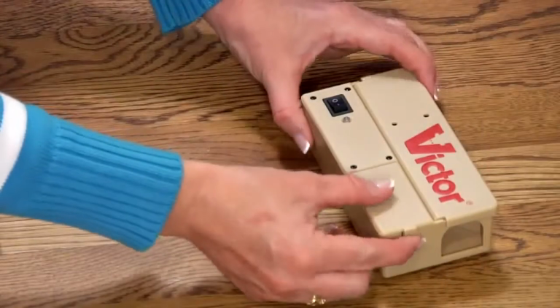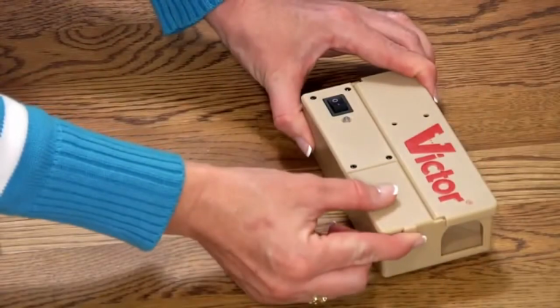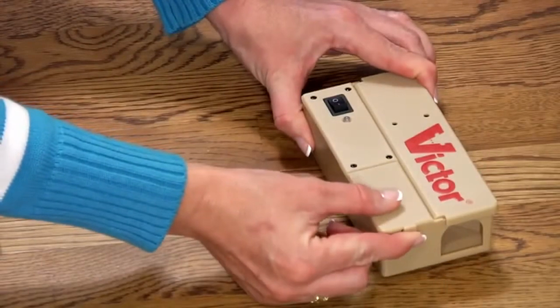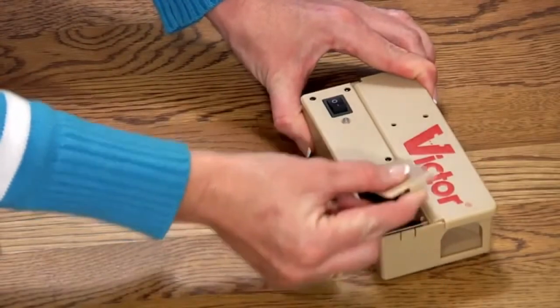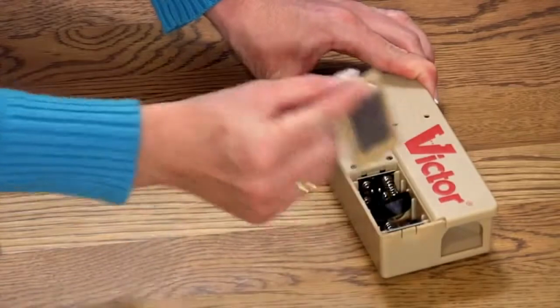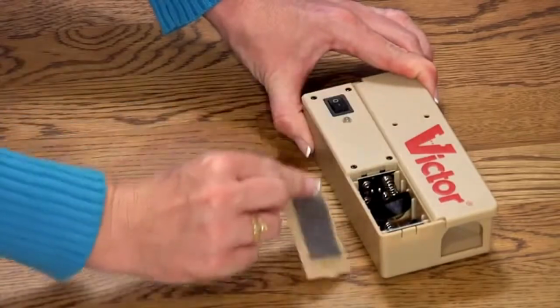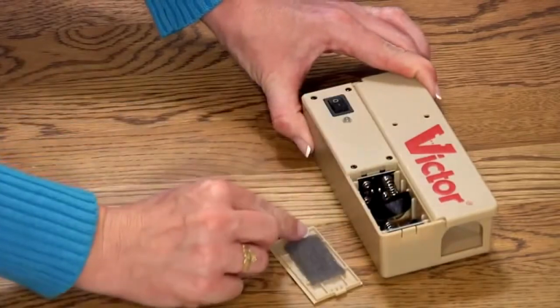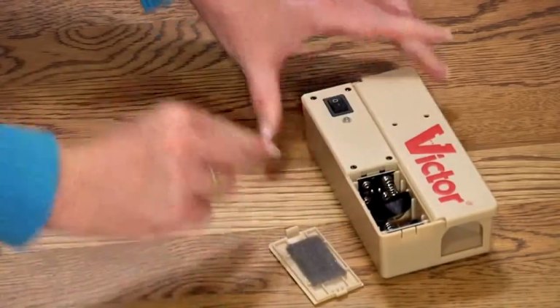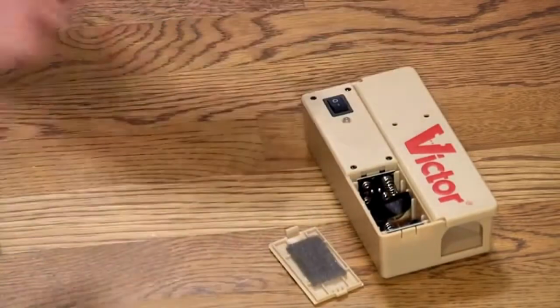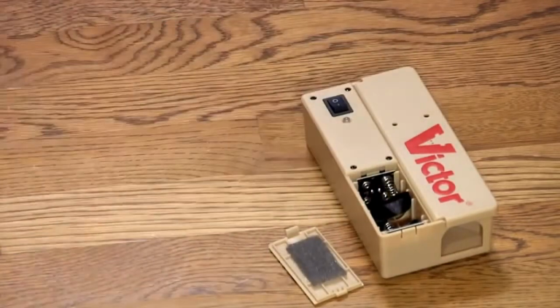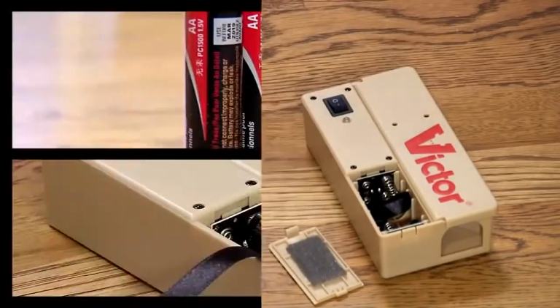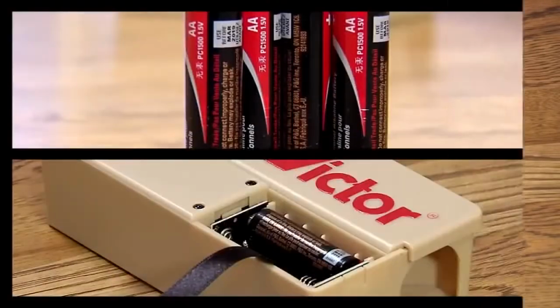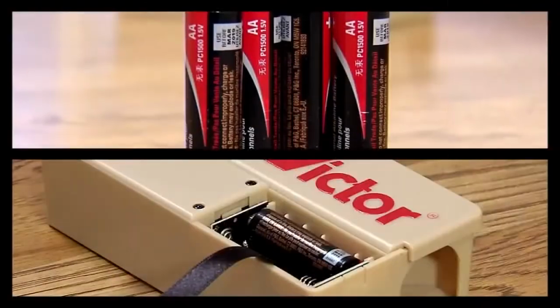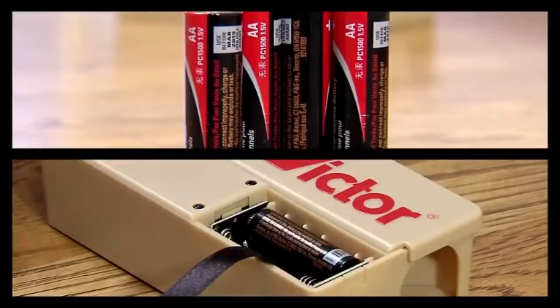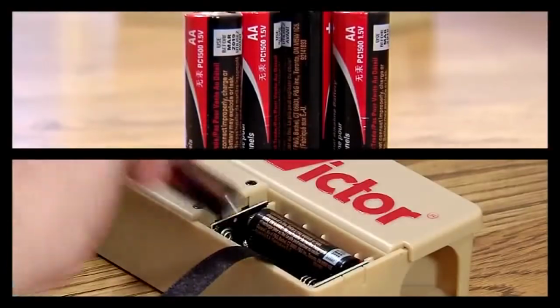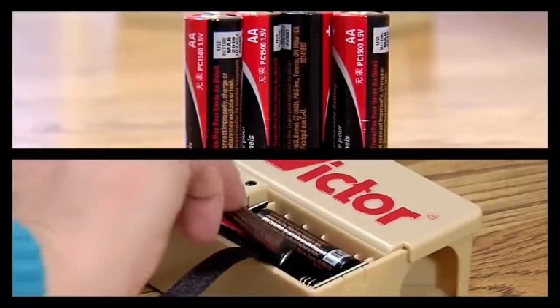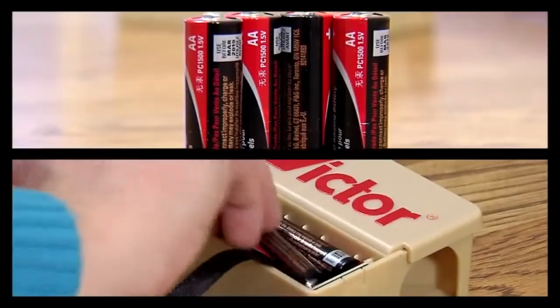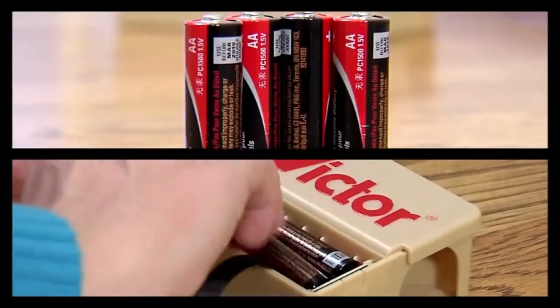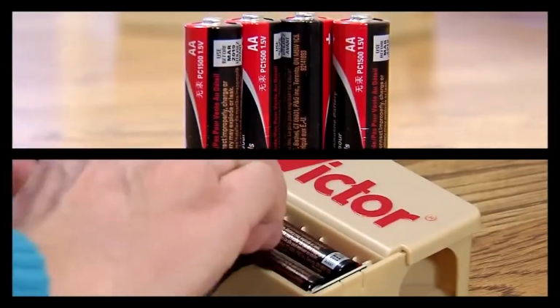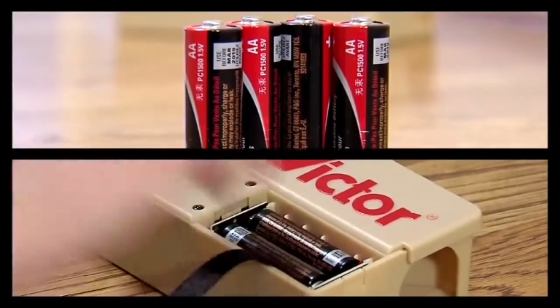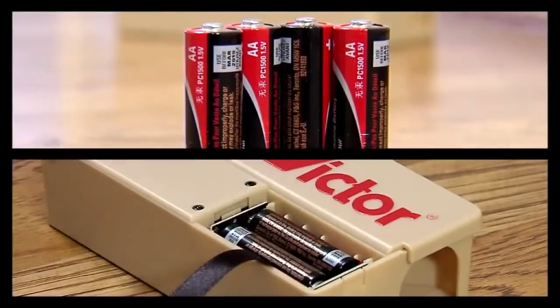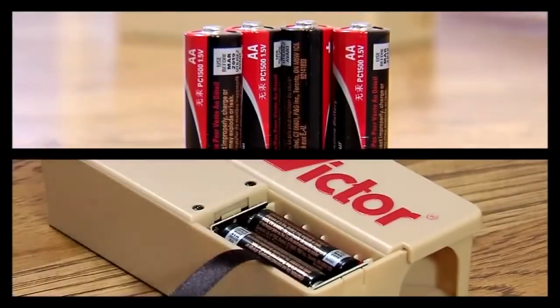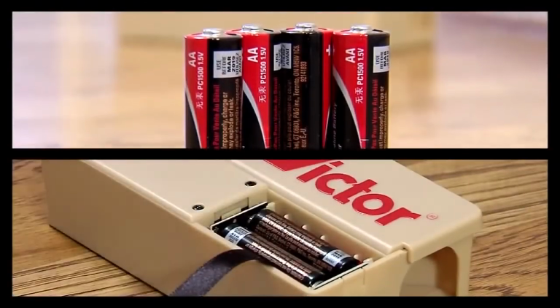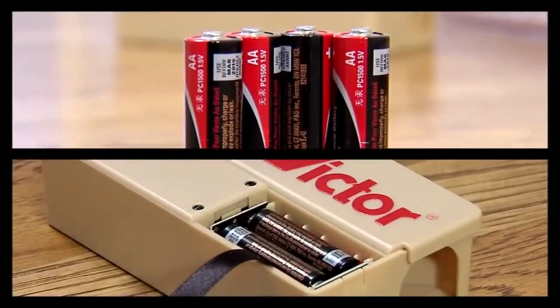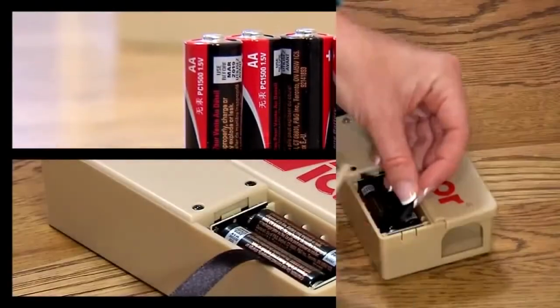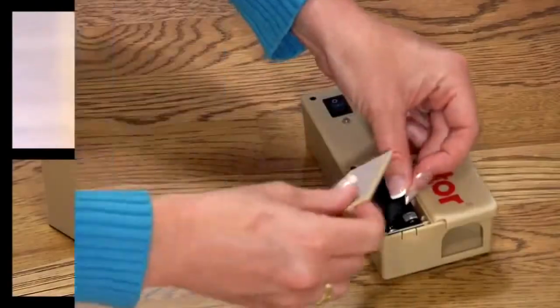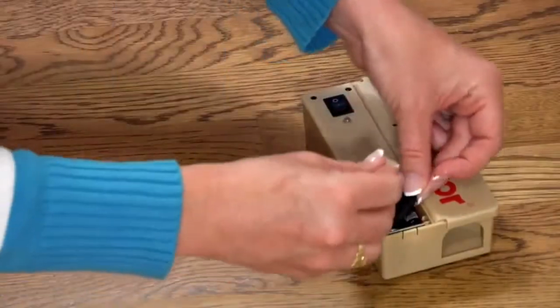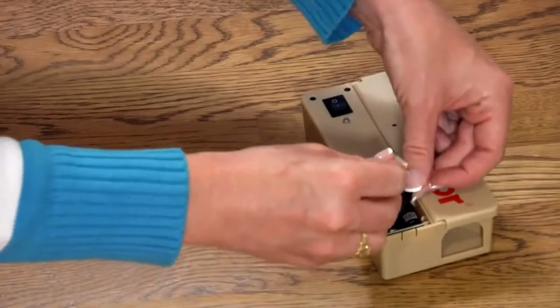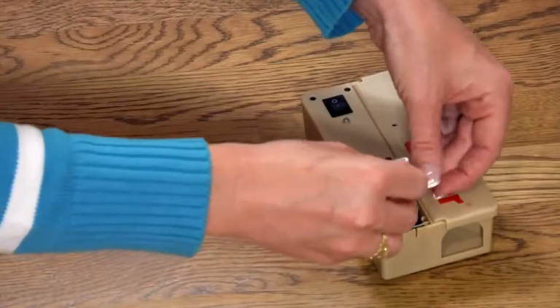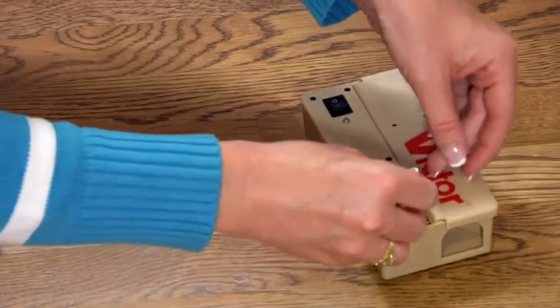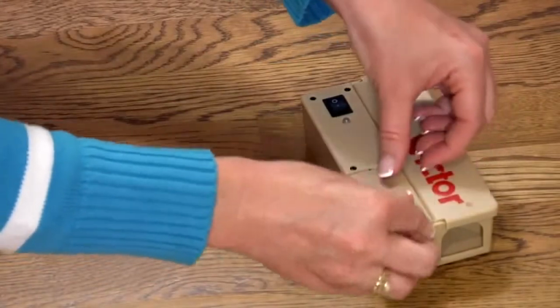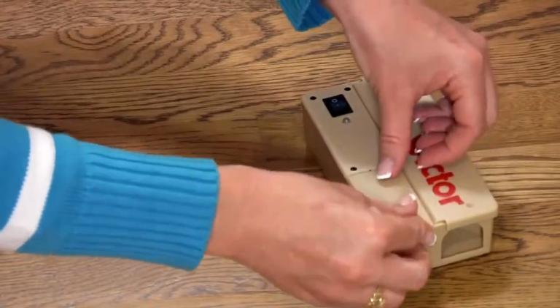Remove the battery cover. Insert four AA batteries. Replace the battery cover.